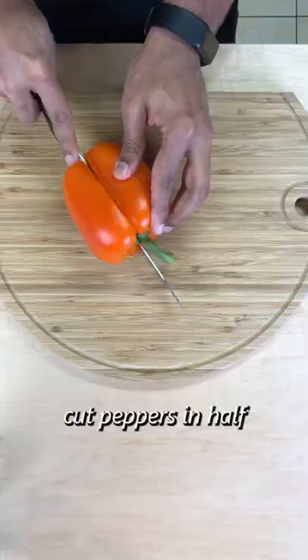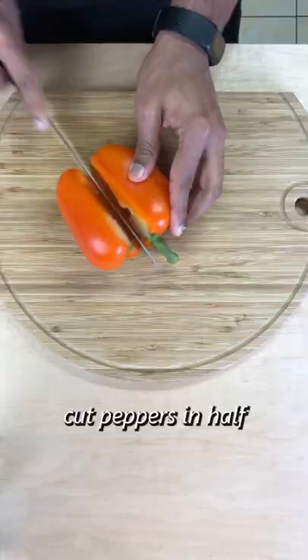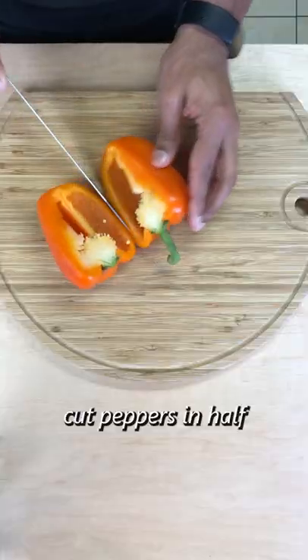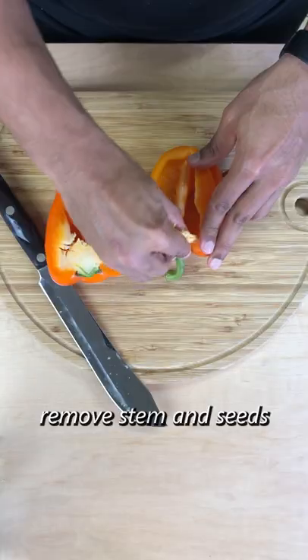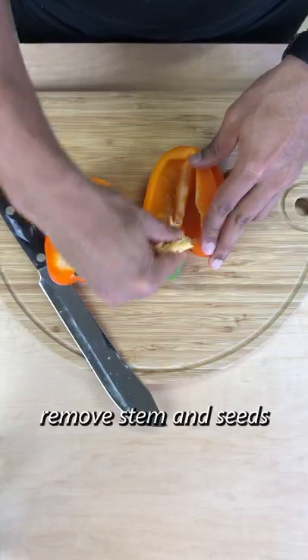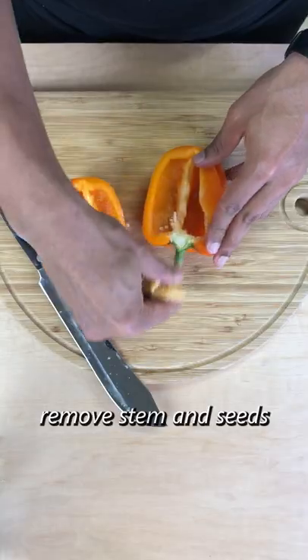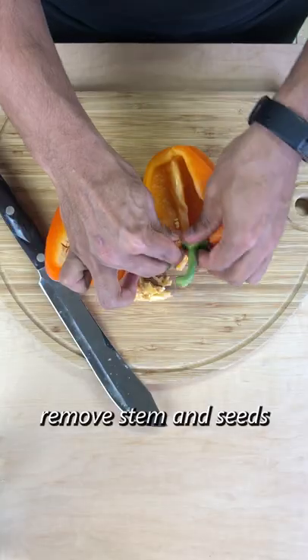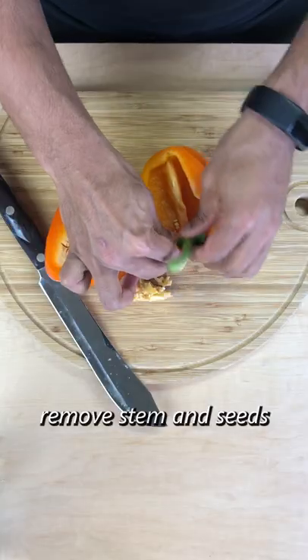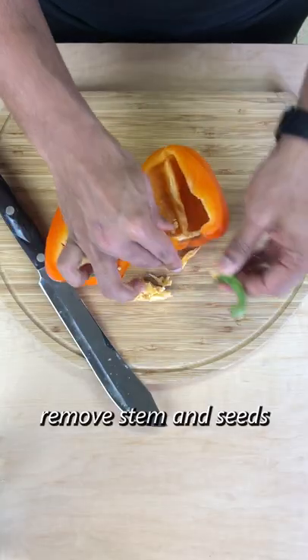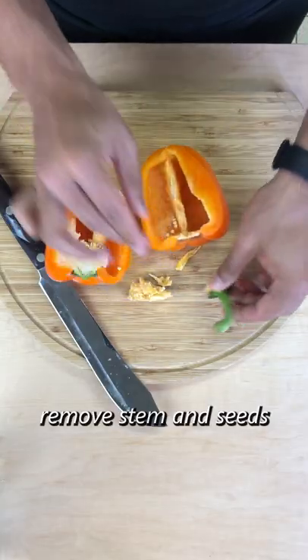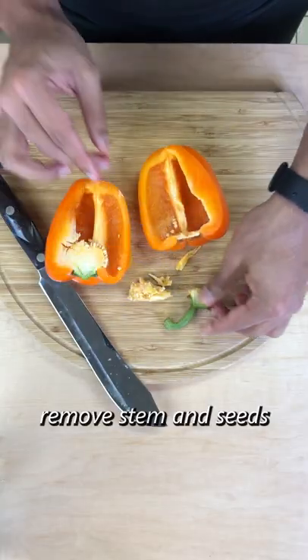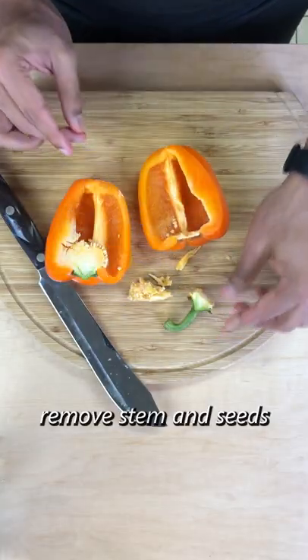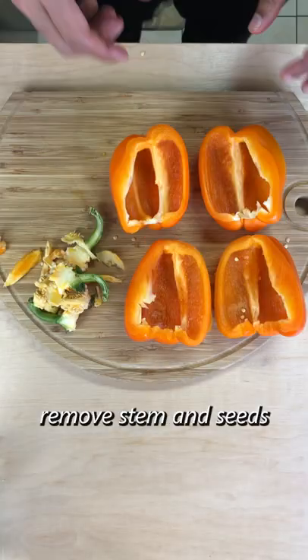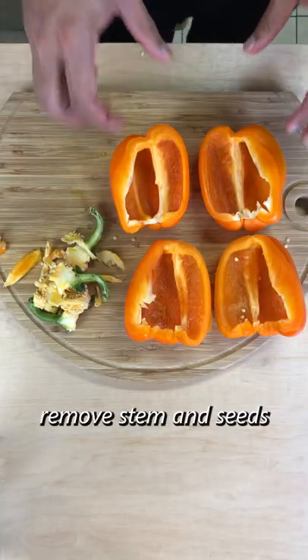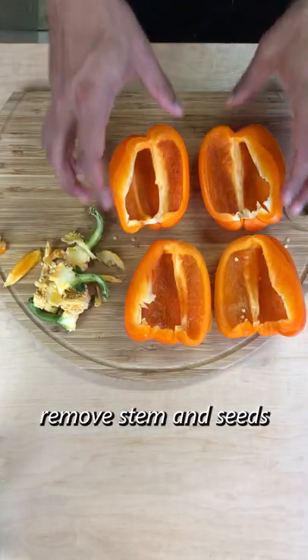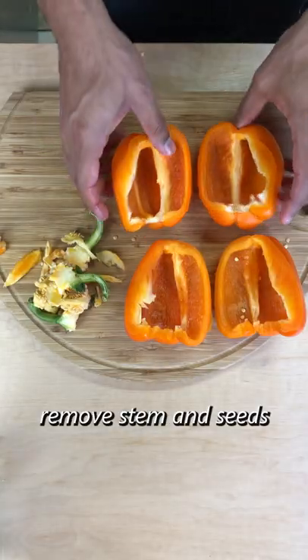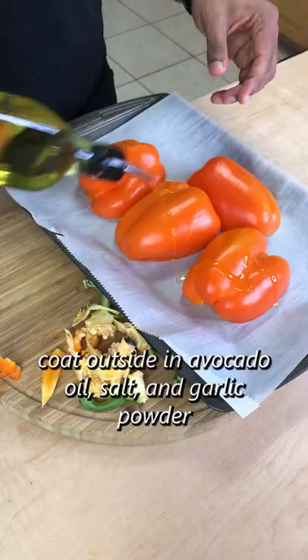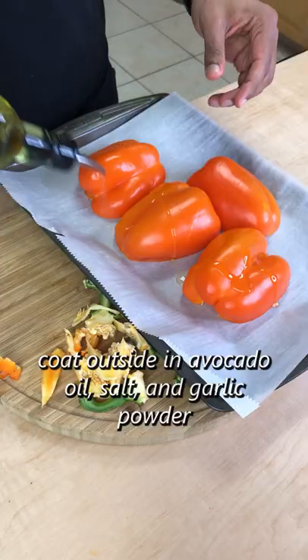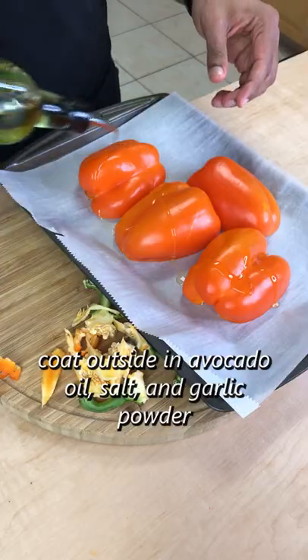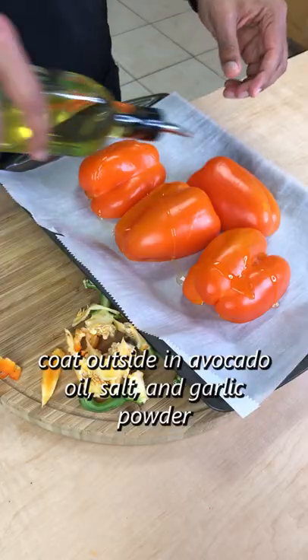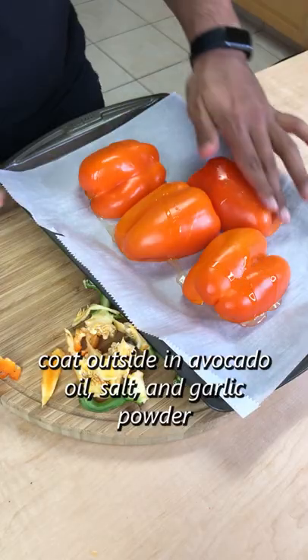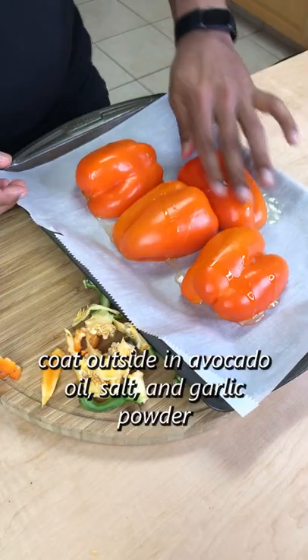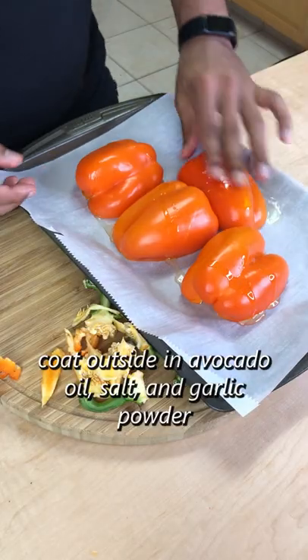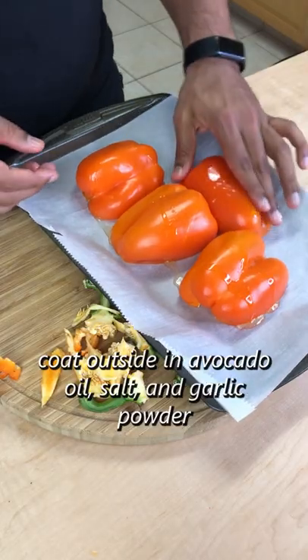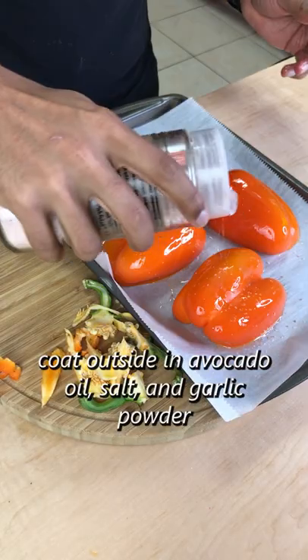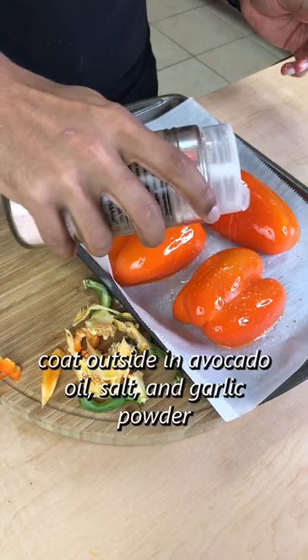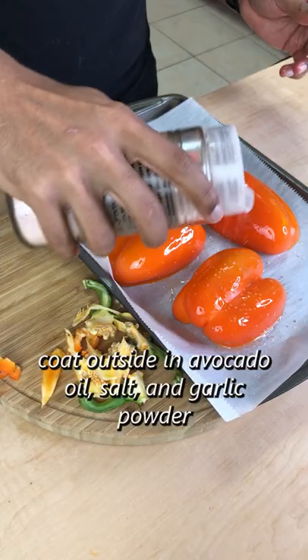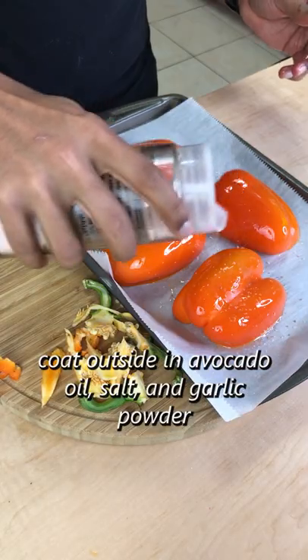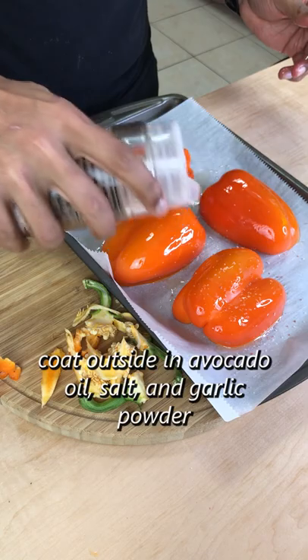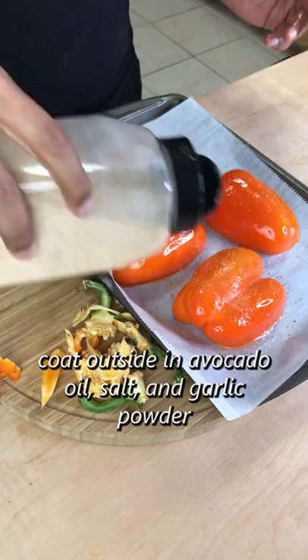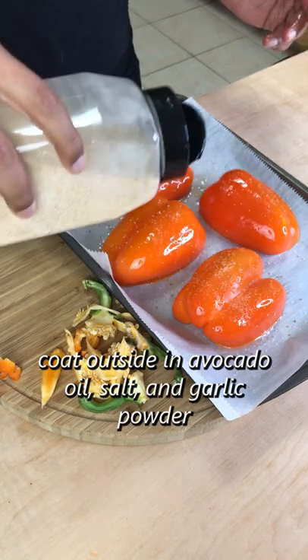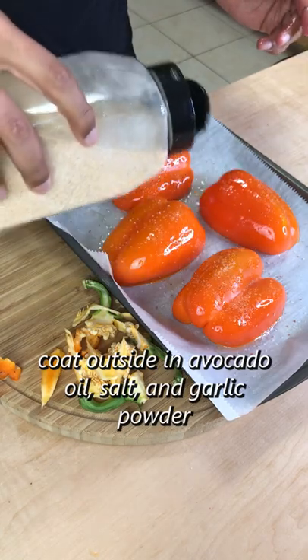I started by cutting the pepper in half, removing the seeds and stem, then coating the outside with avocado oil, salt, and garlic powder.